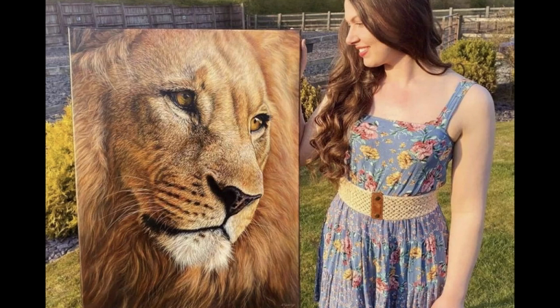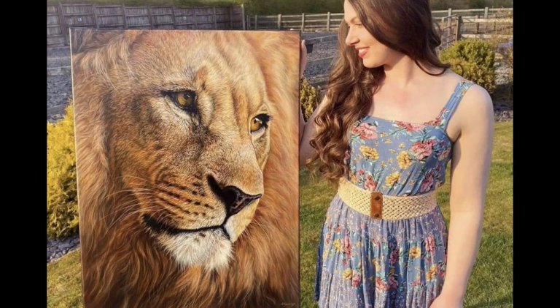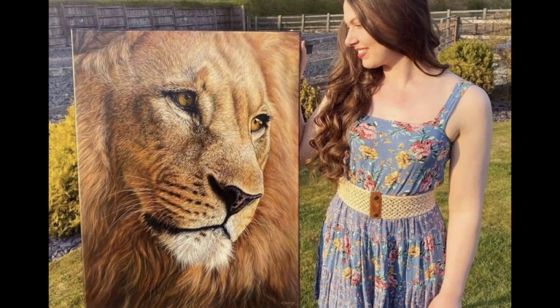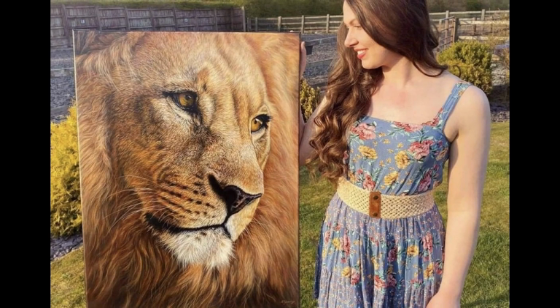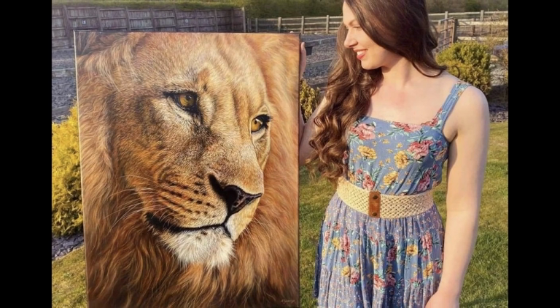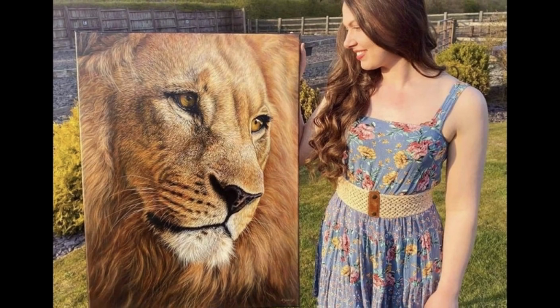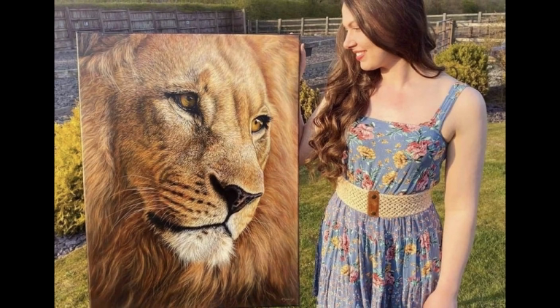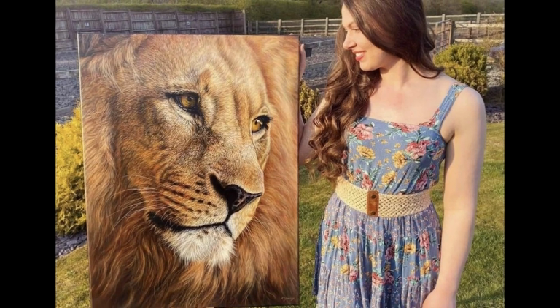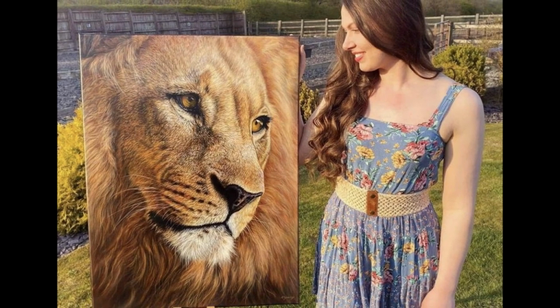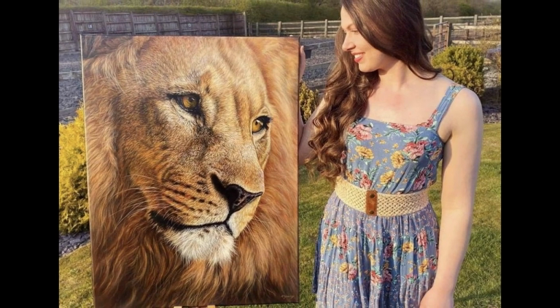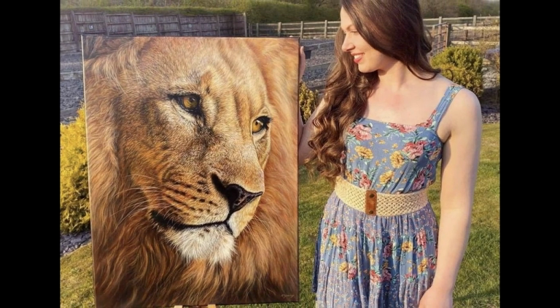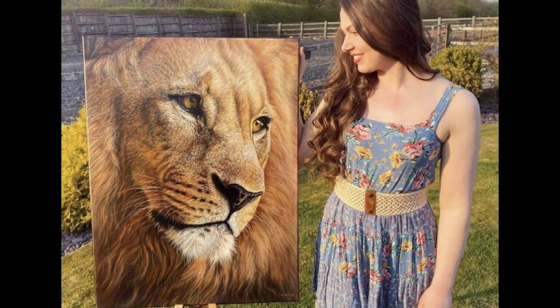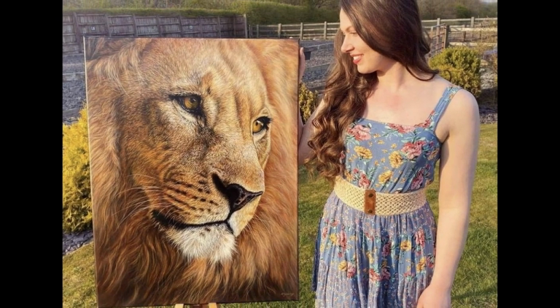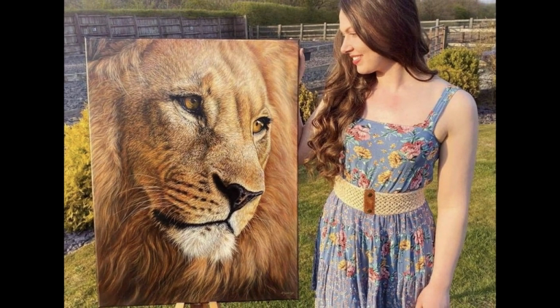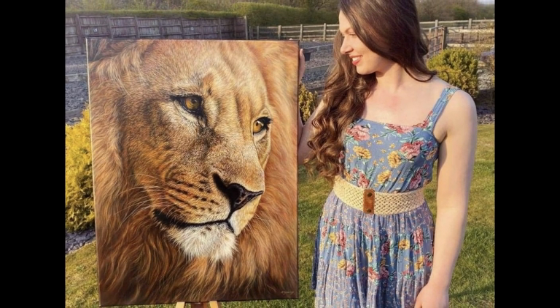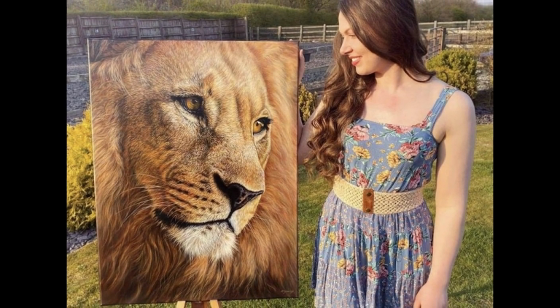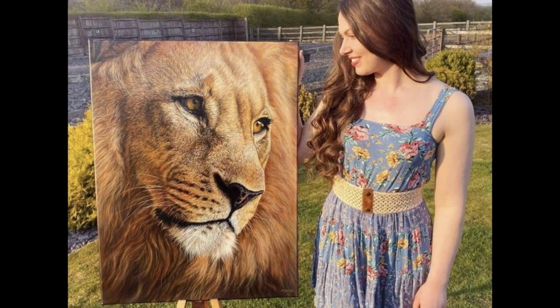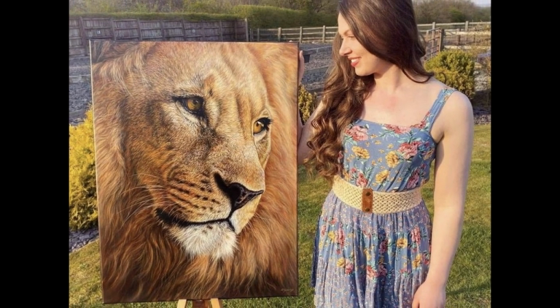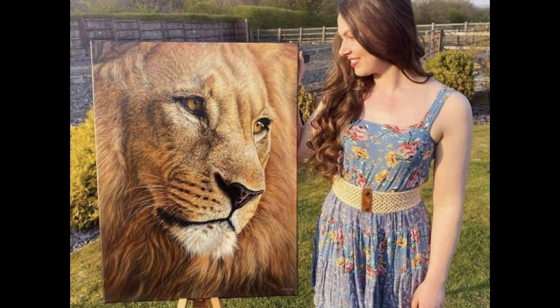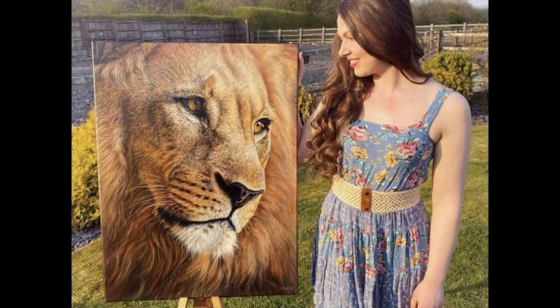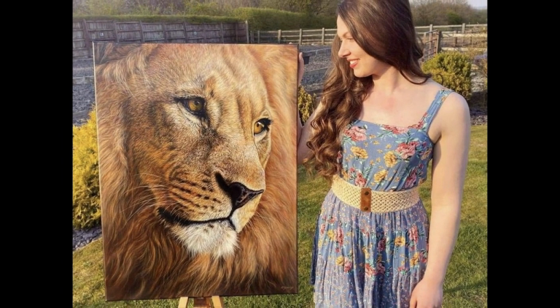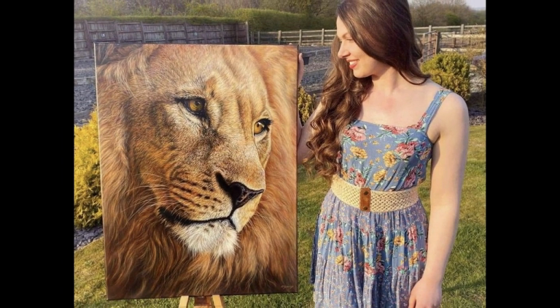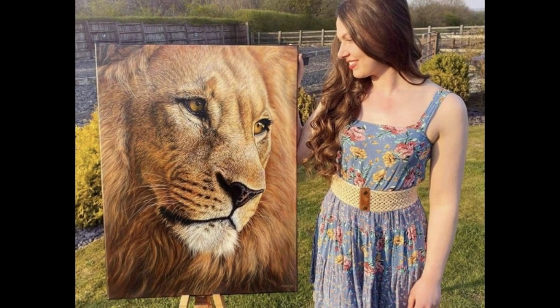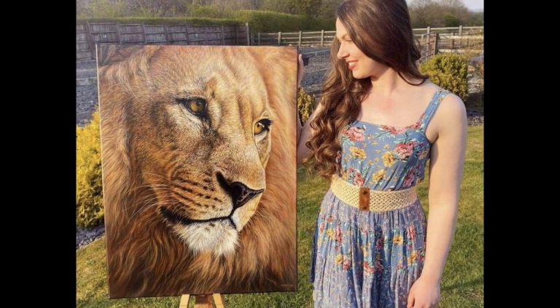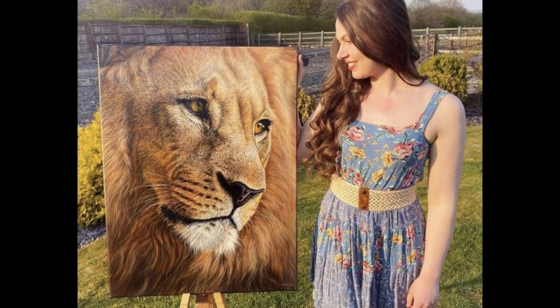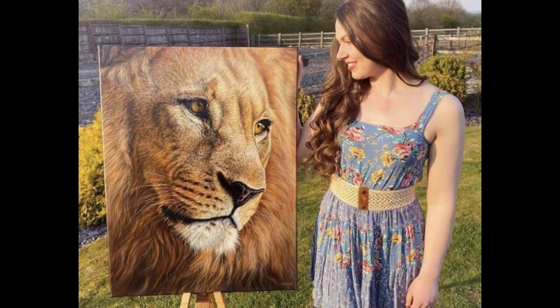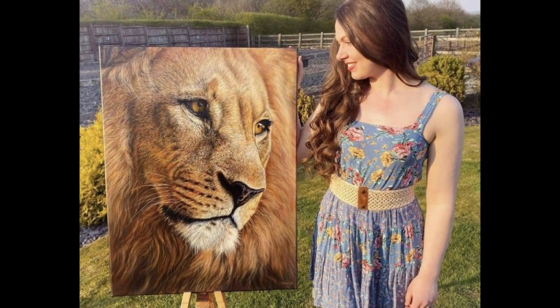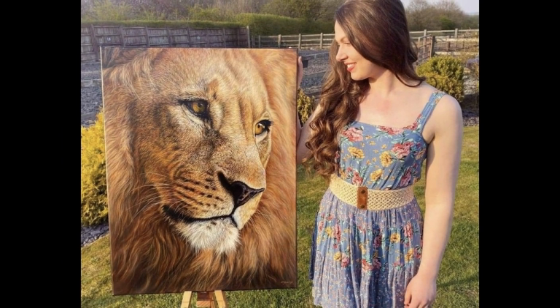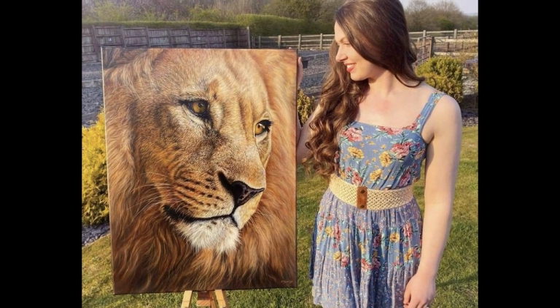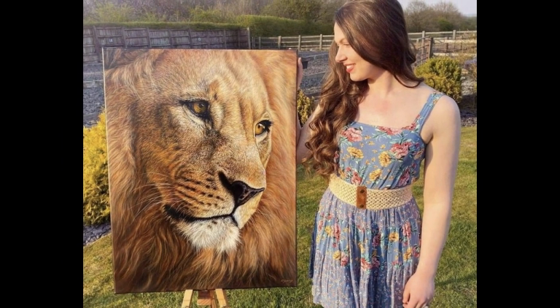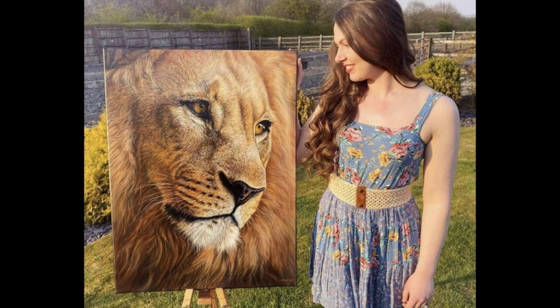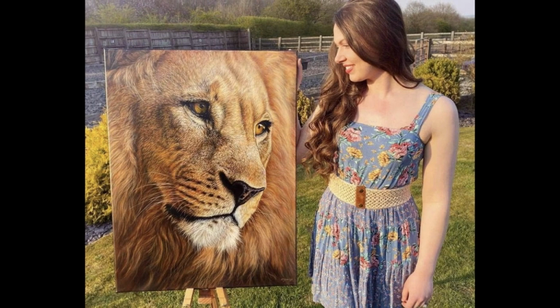Hi guys, welcome to Studio Eye Life. In today's video I'm going to show you Amber's process for painting a lion in acrylics.